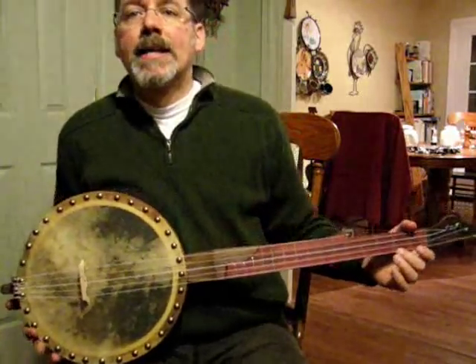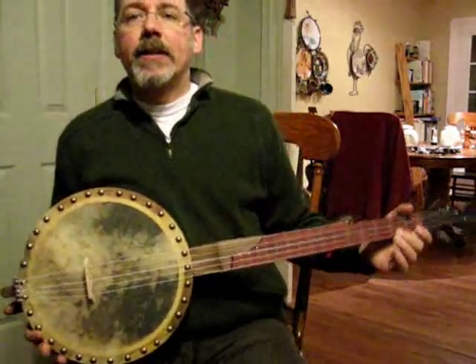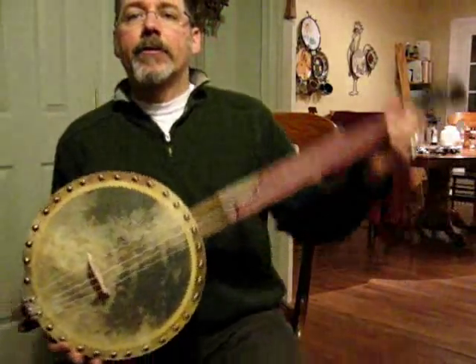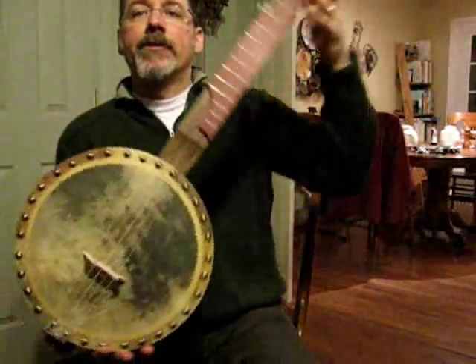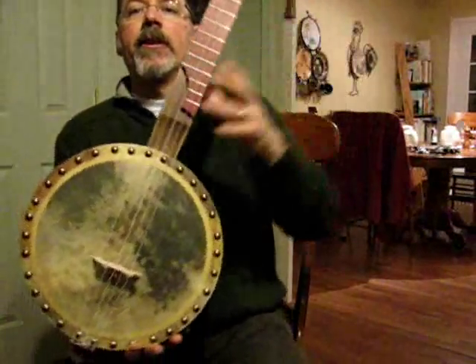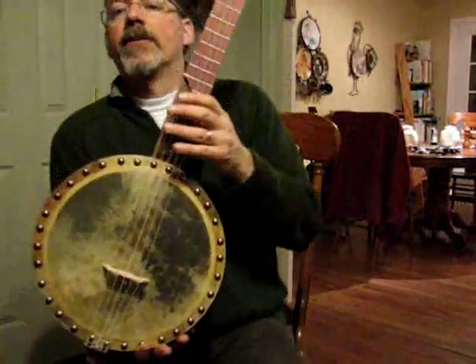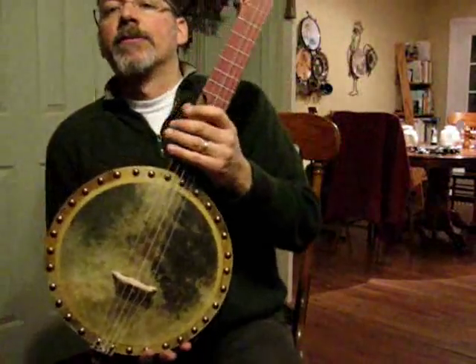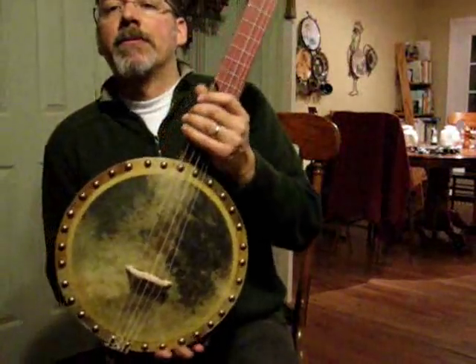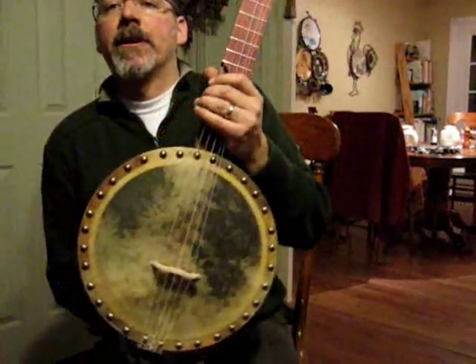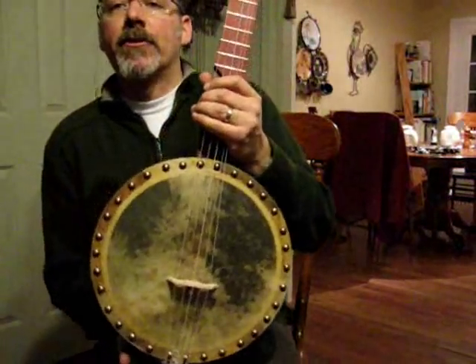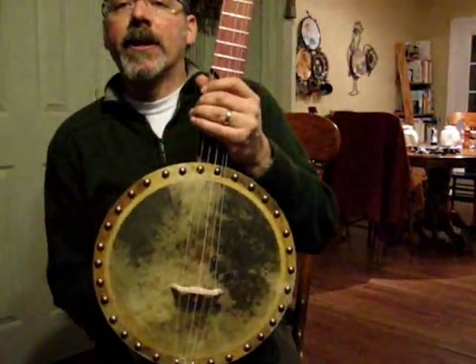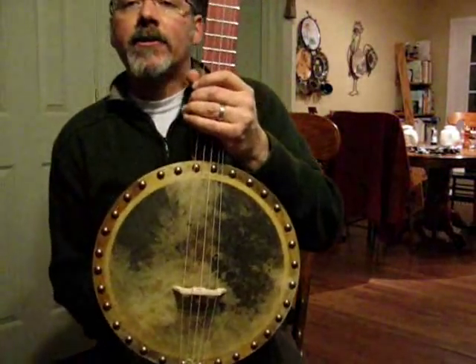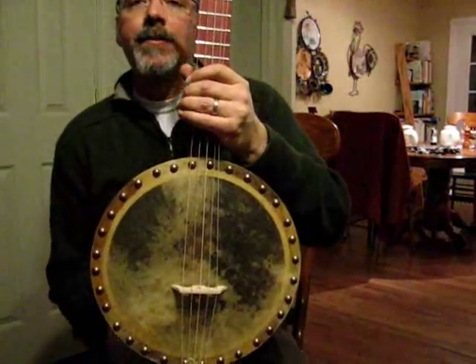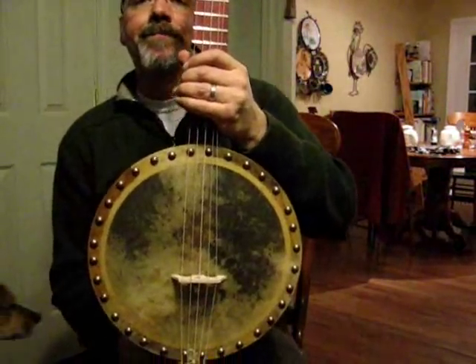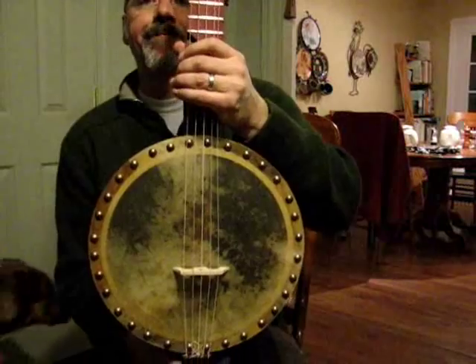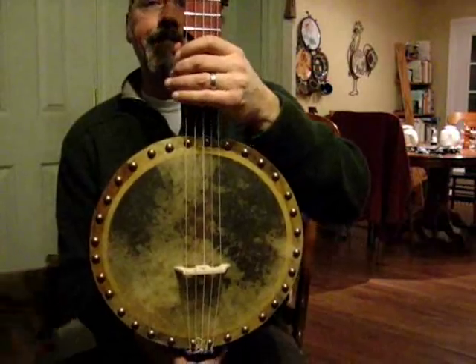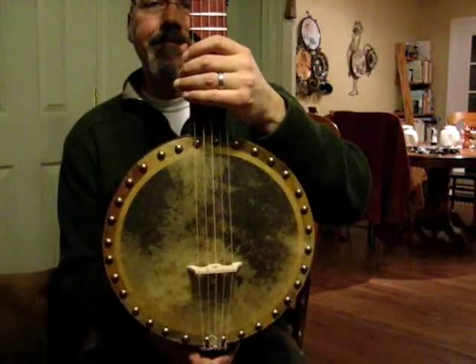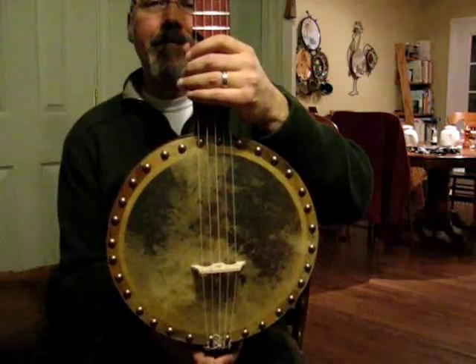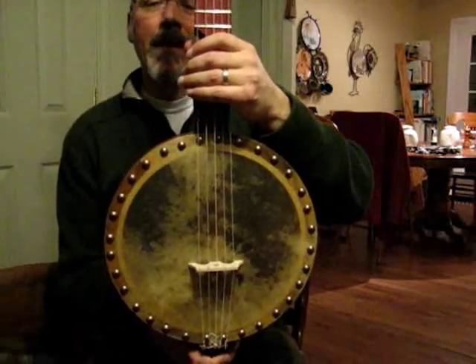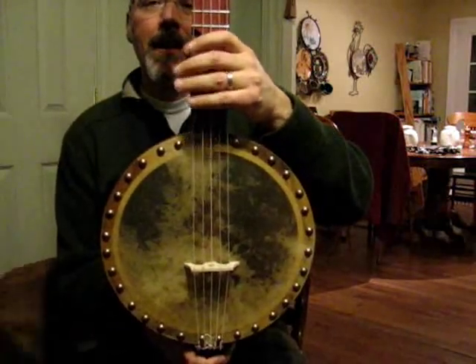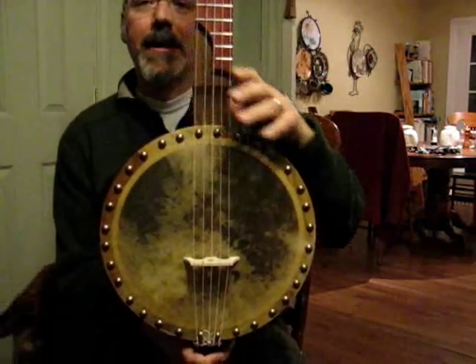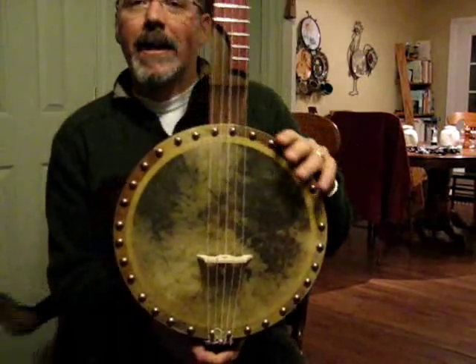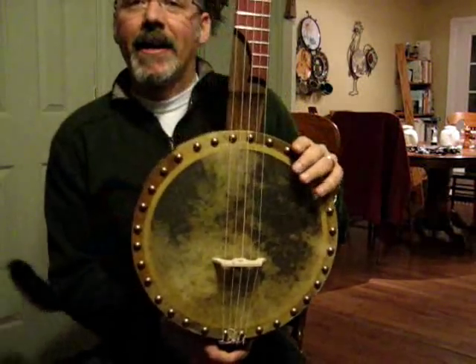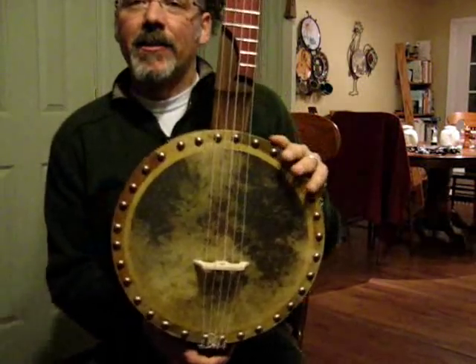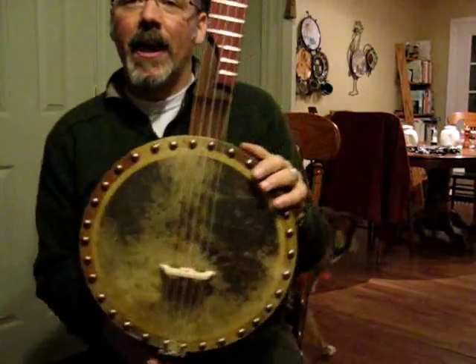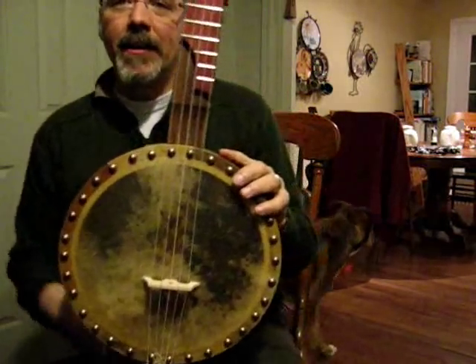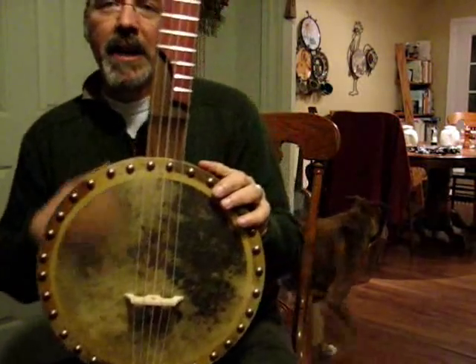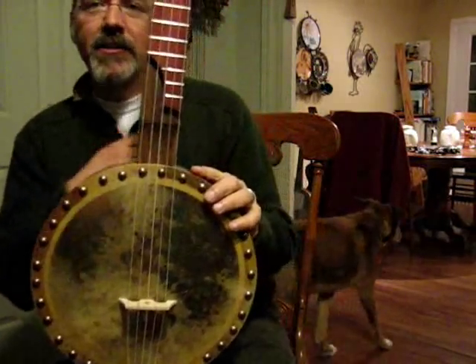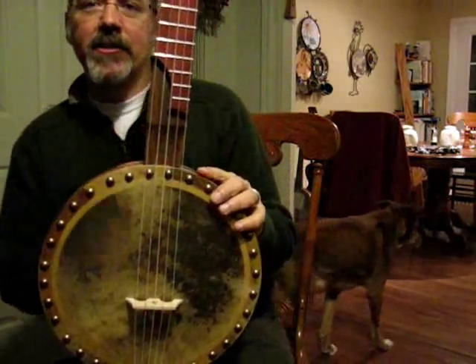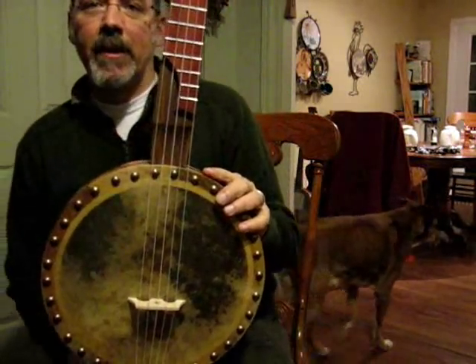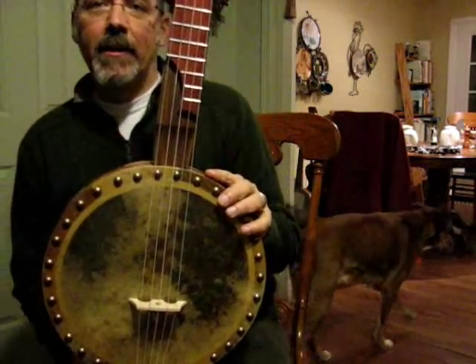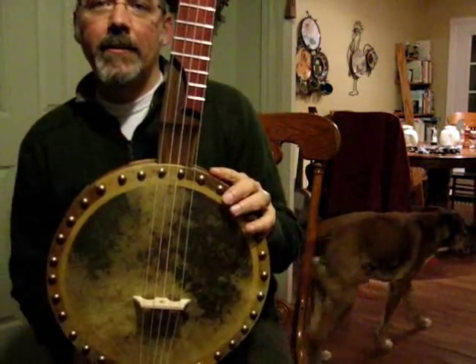Here is the latest from Deep Creek Strings, as Clyde paces in the background.